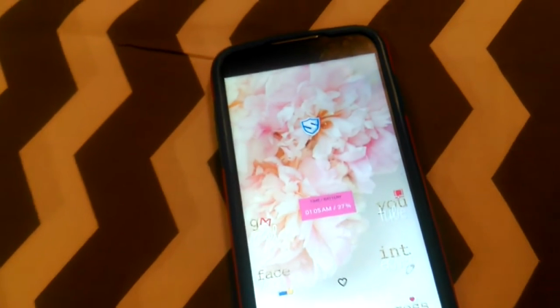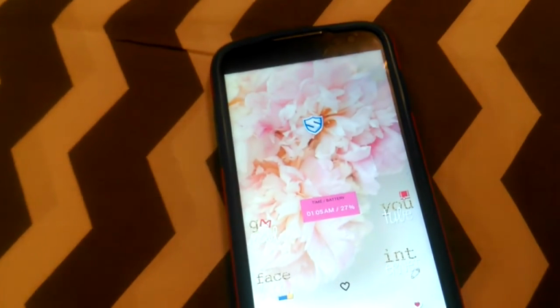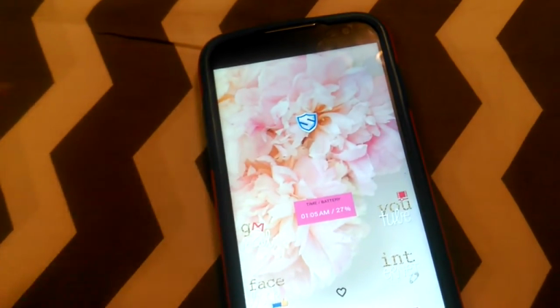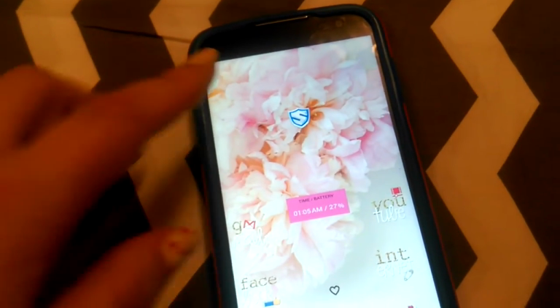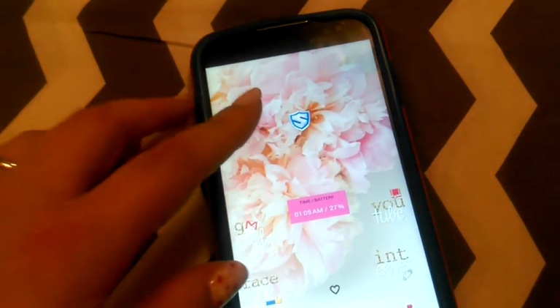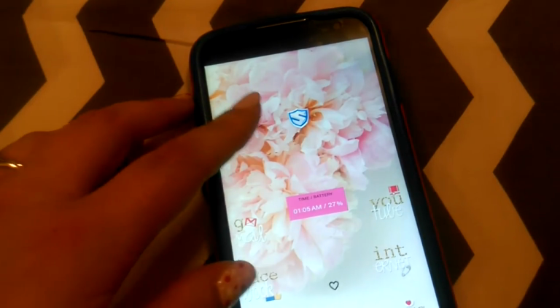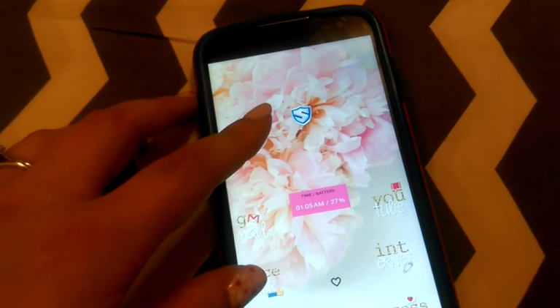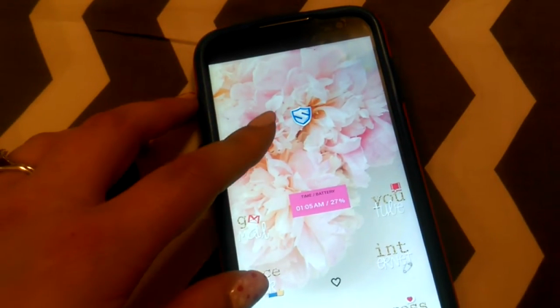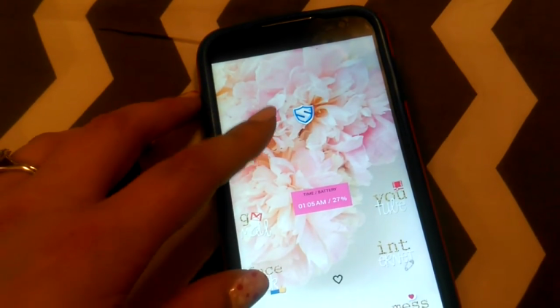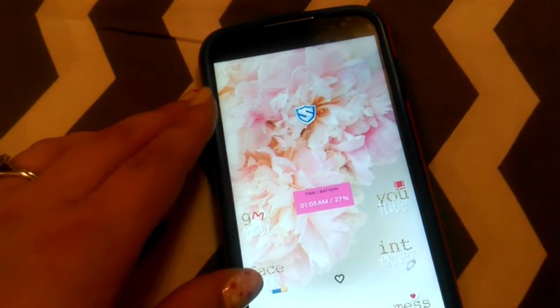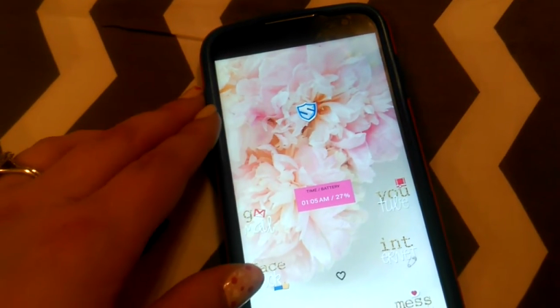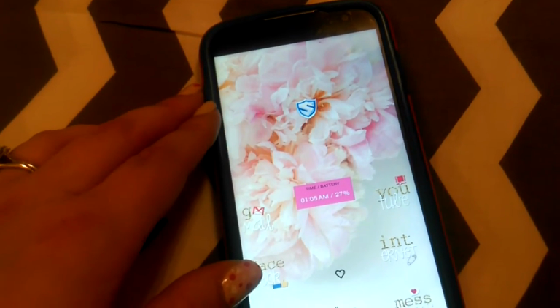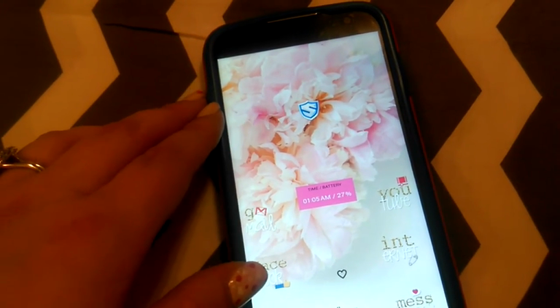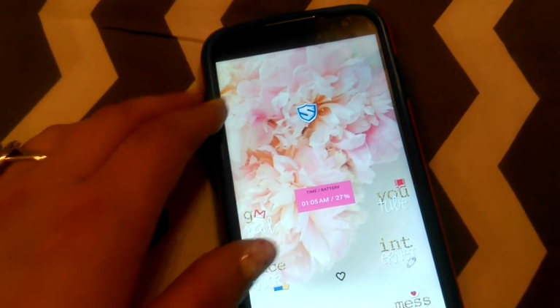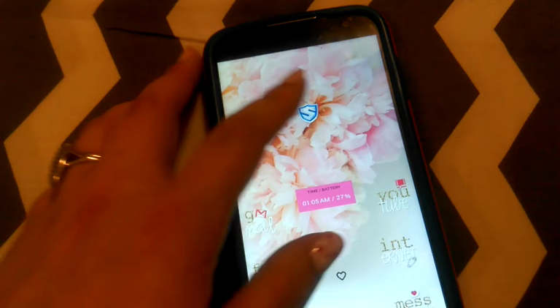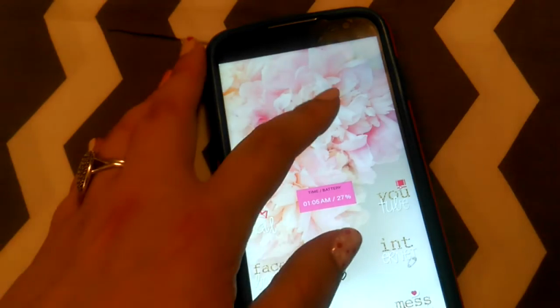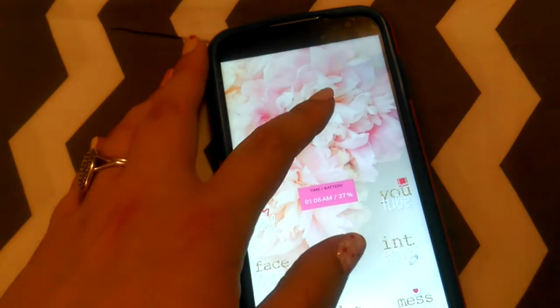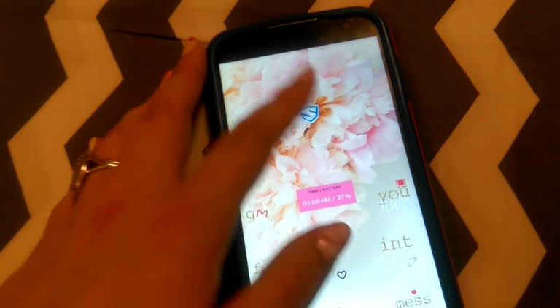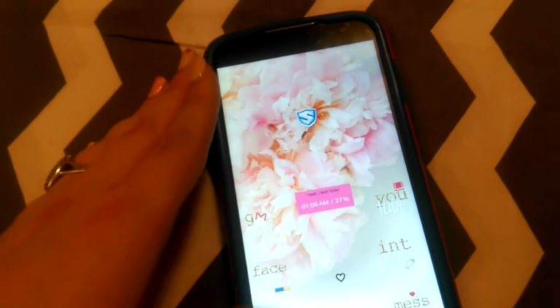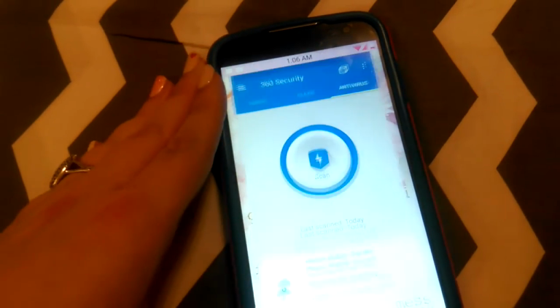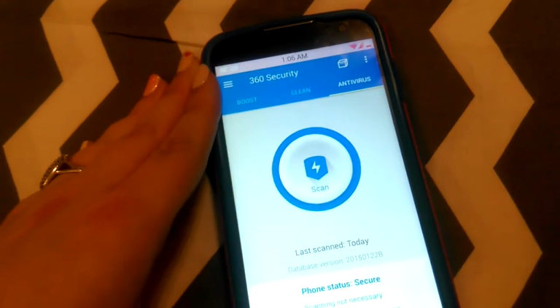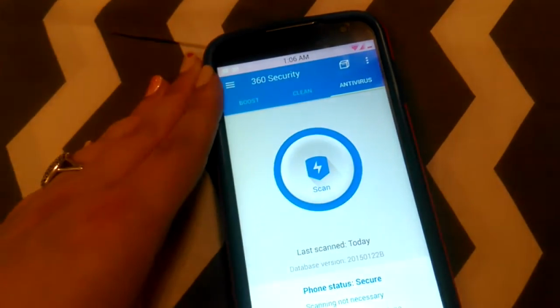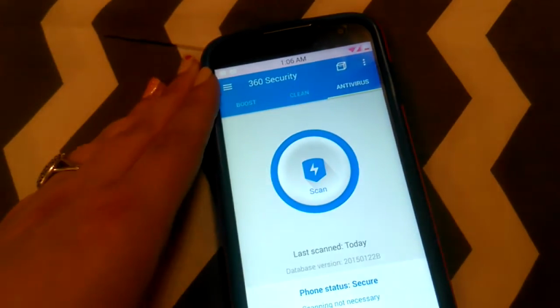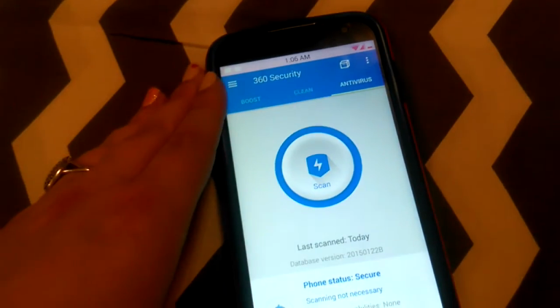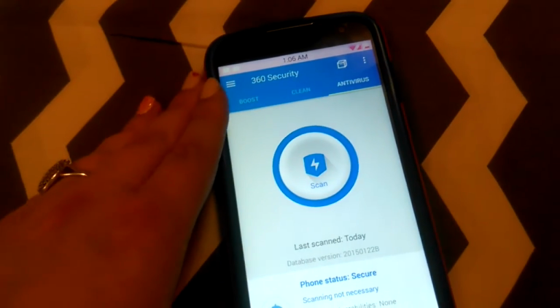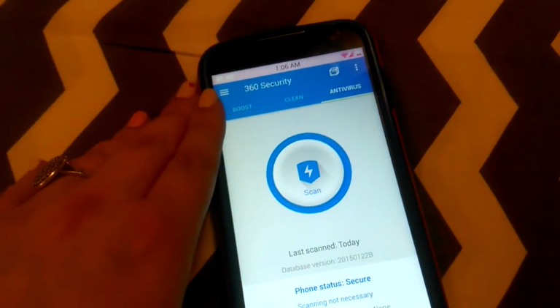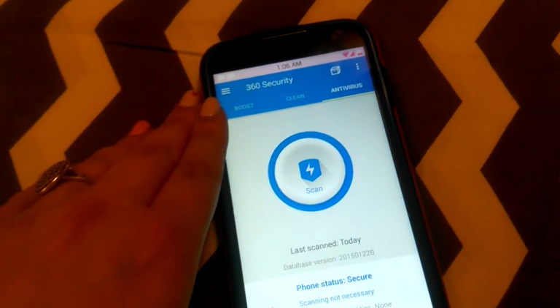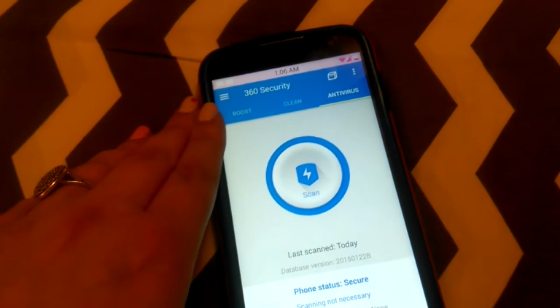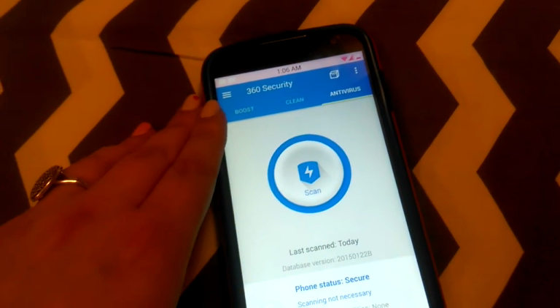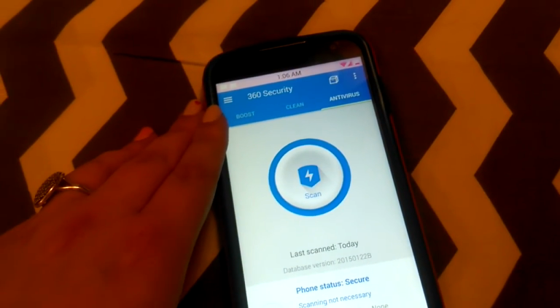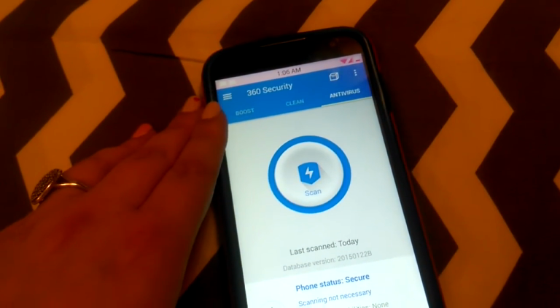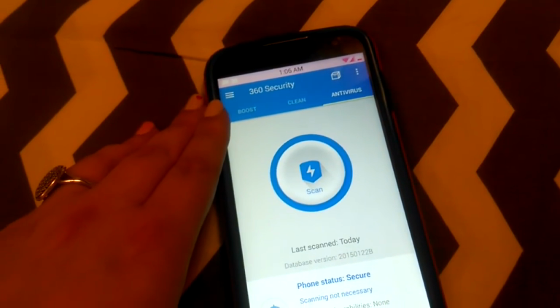The icon looks like this. It is free on the Google Play Store and if I click it, you can see it's called 360 Security.